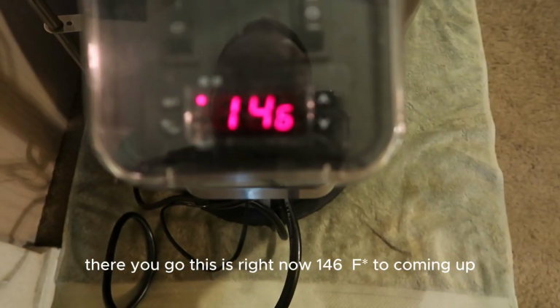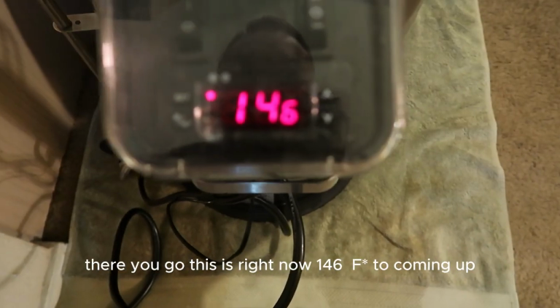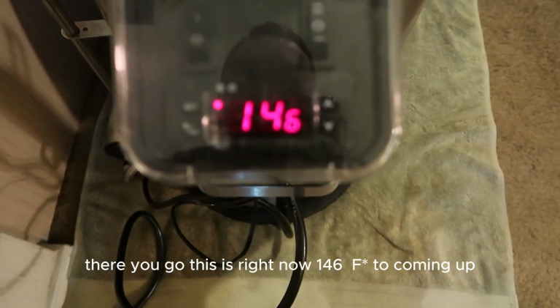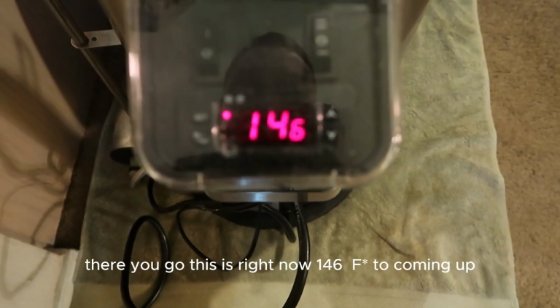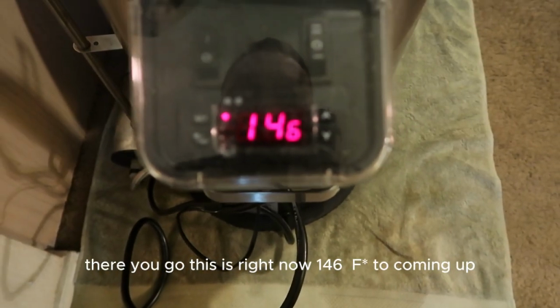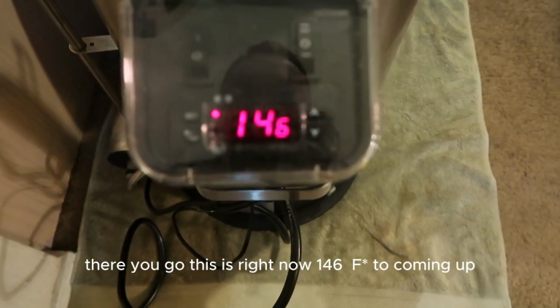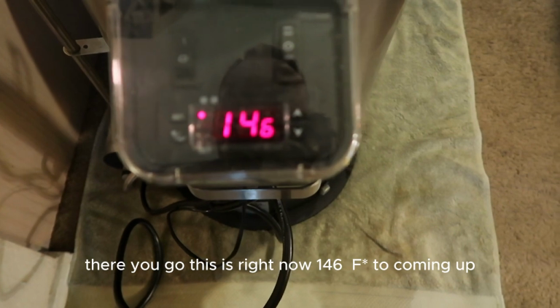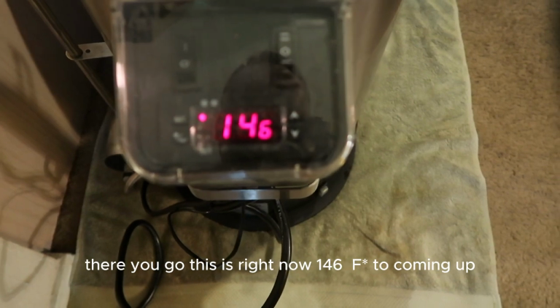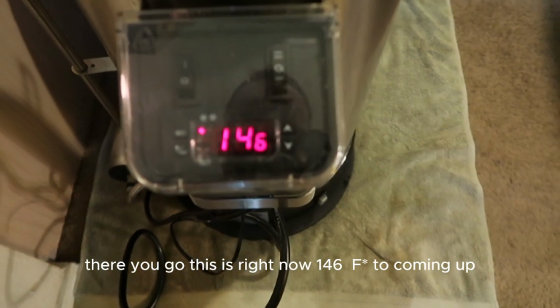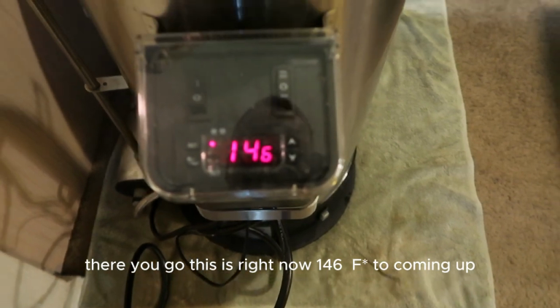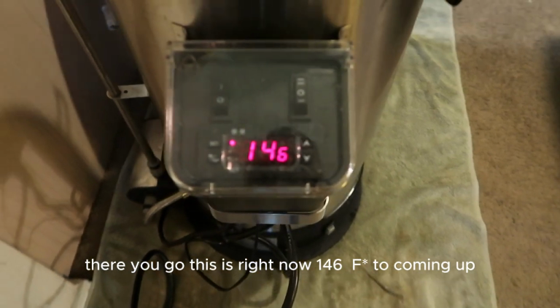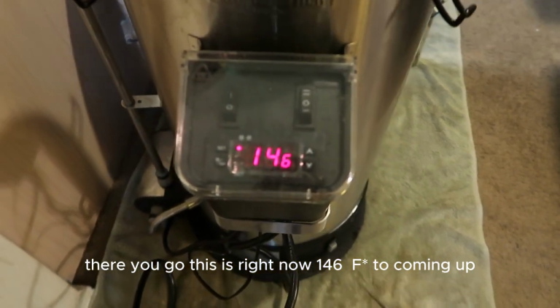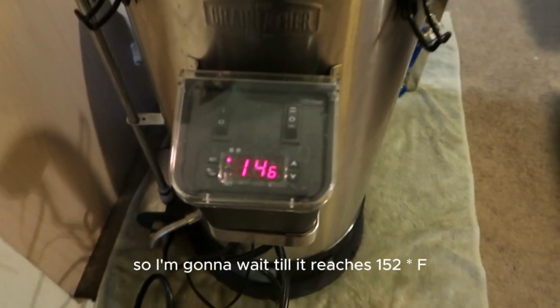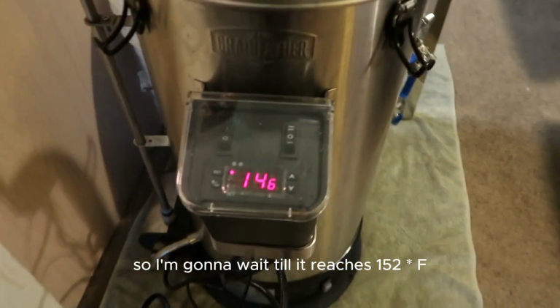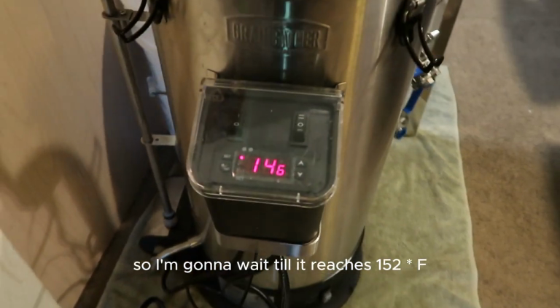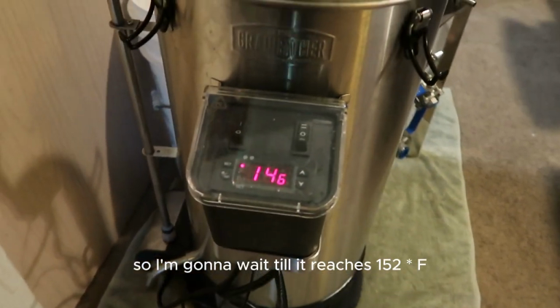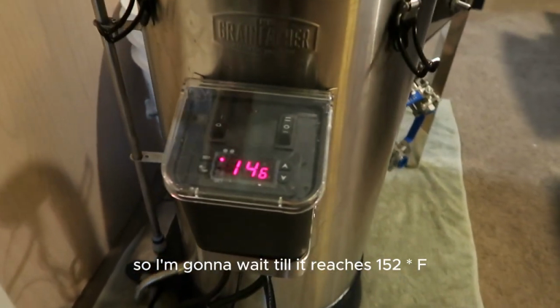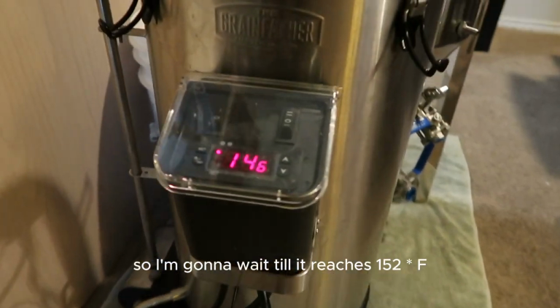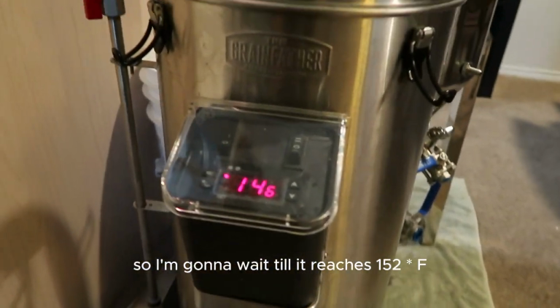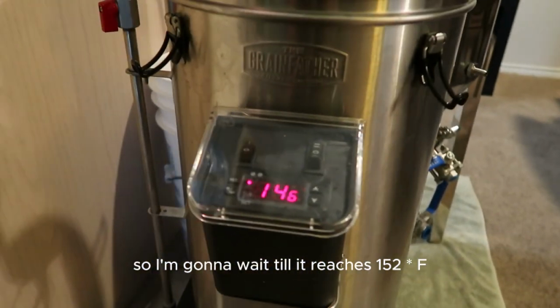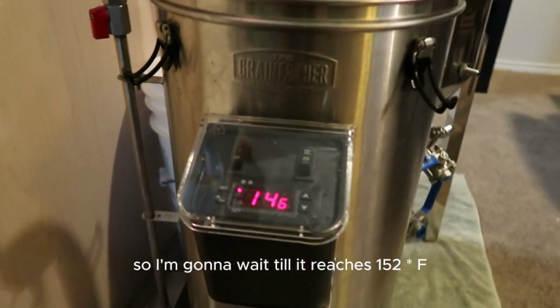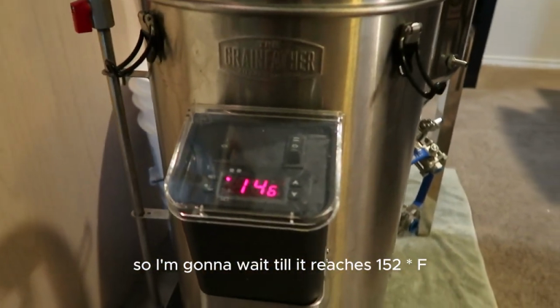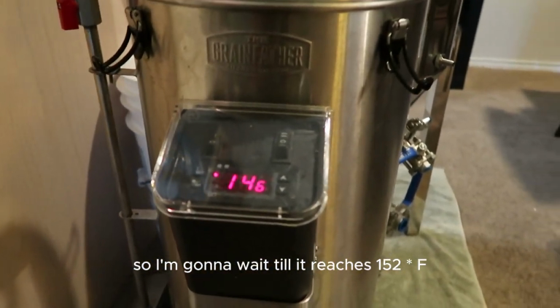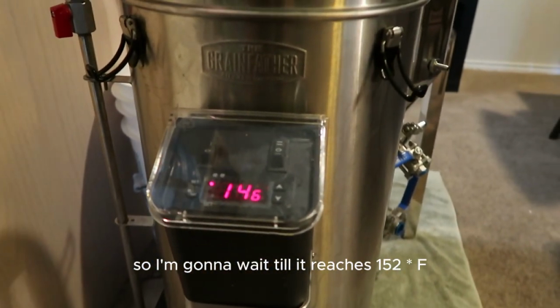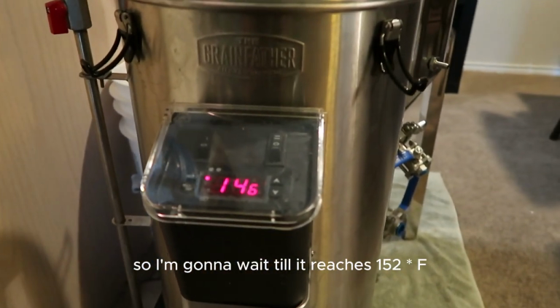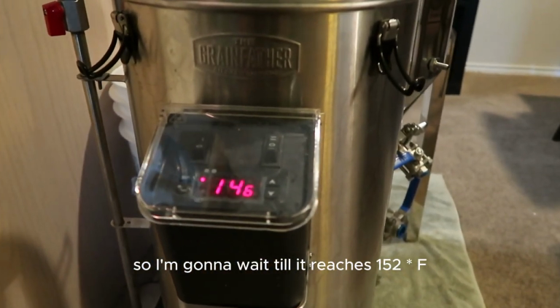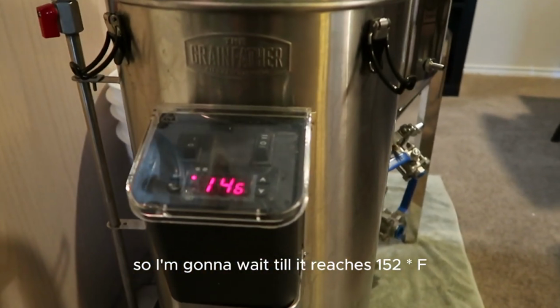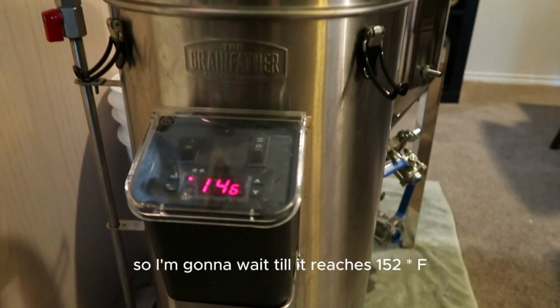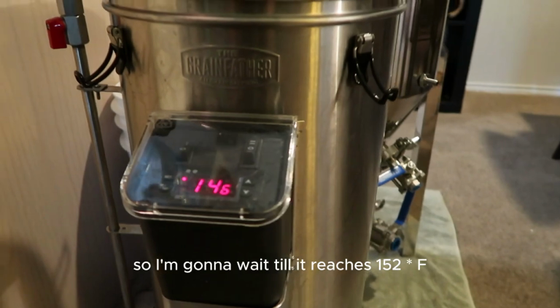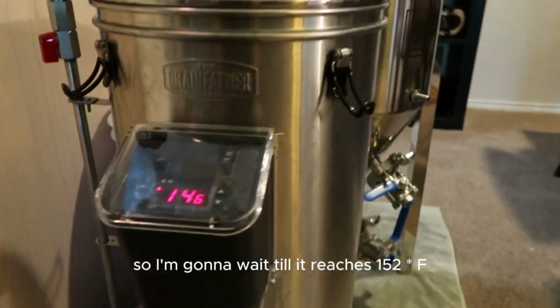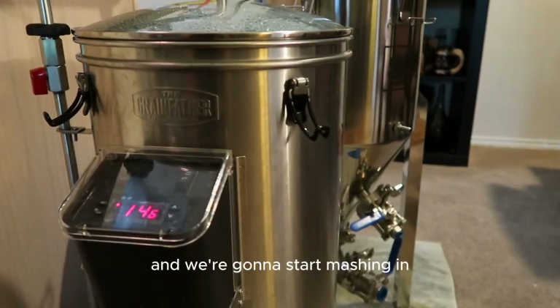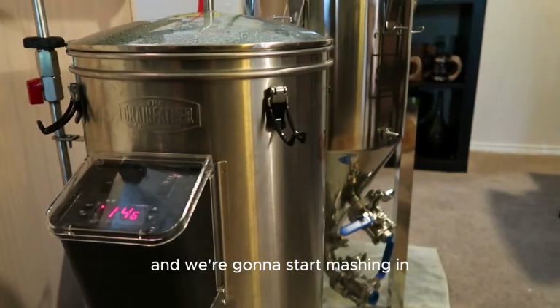My water is still heating right now — it's at 146°F and still climbing. I'm gonna wait till it reaches 152°F and then we're gonna start mashing in.